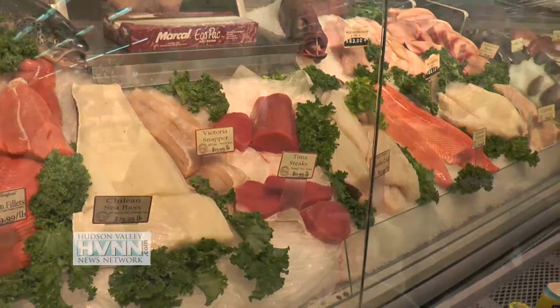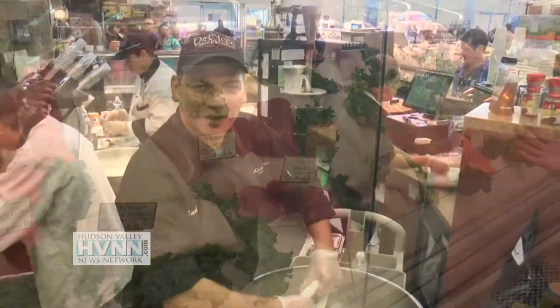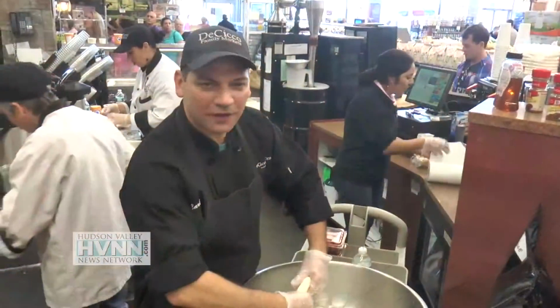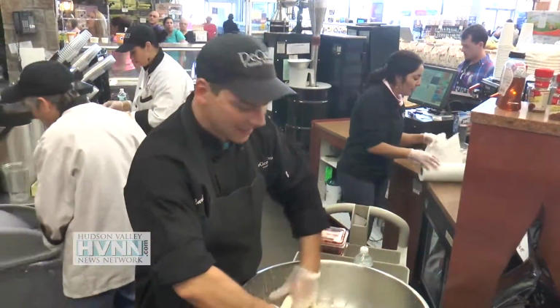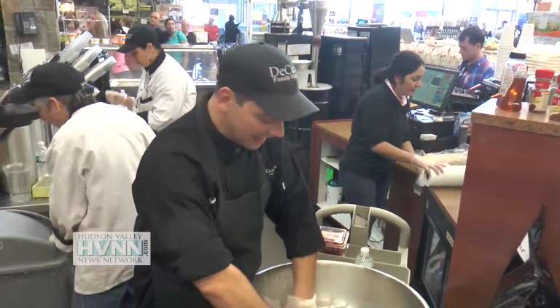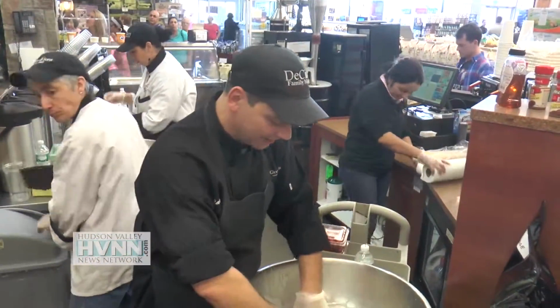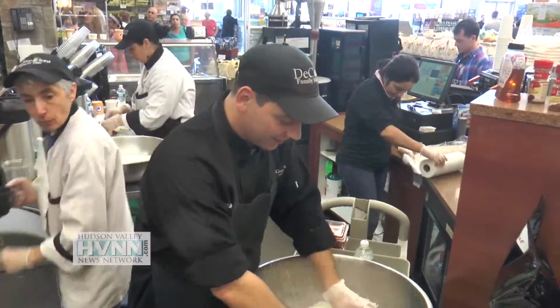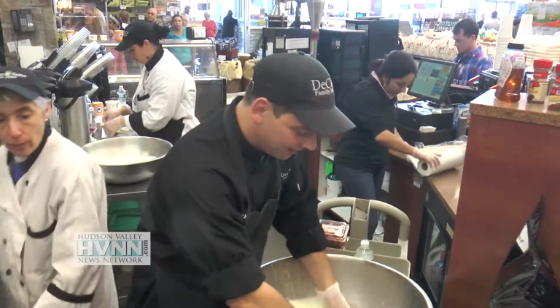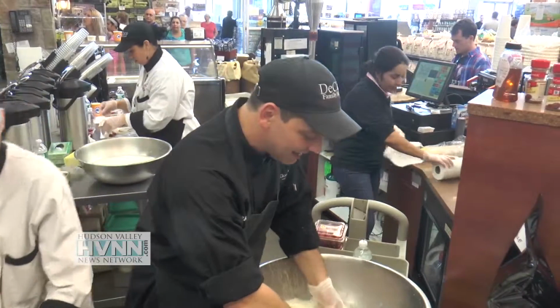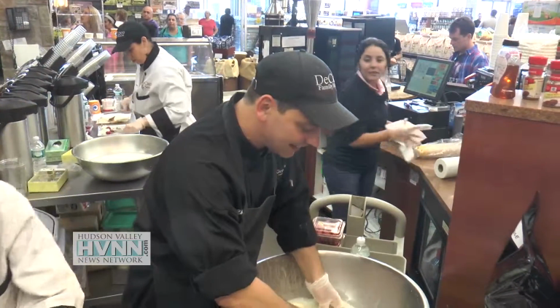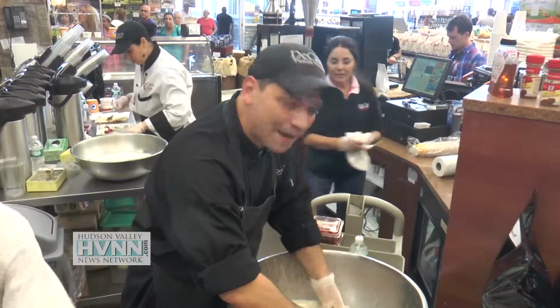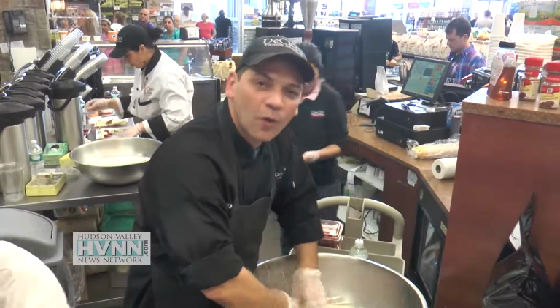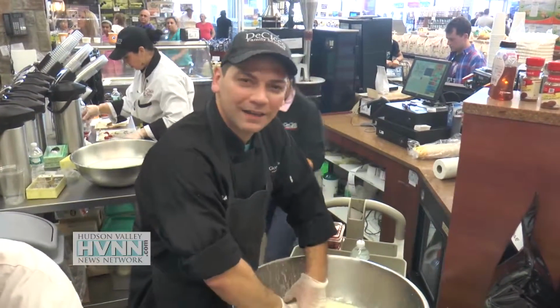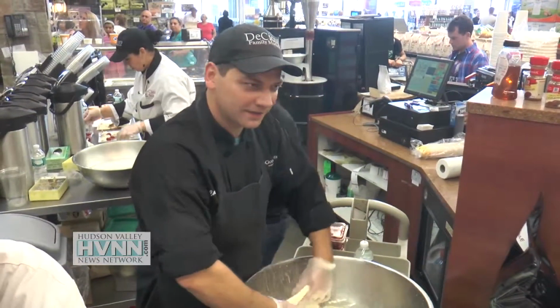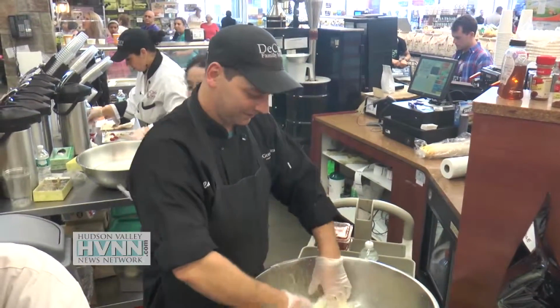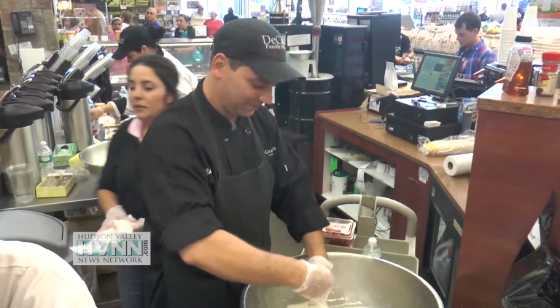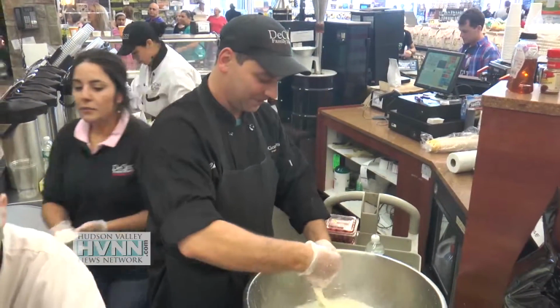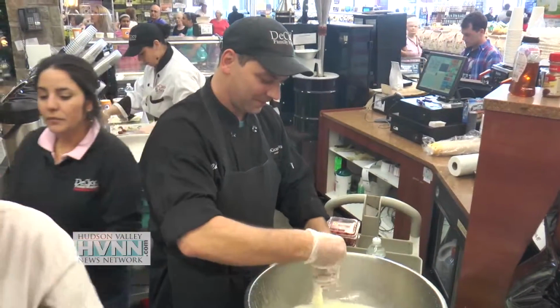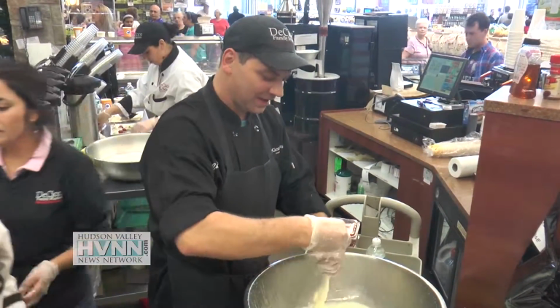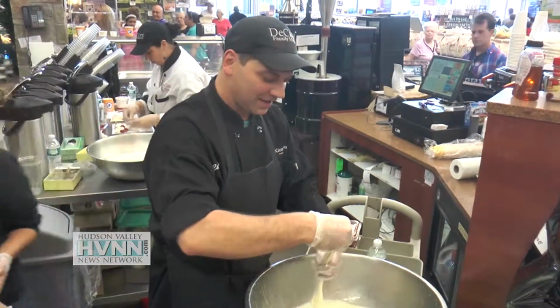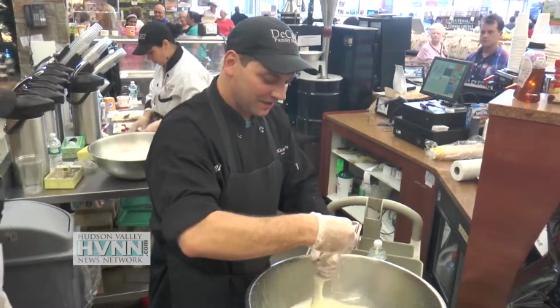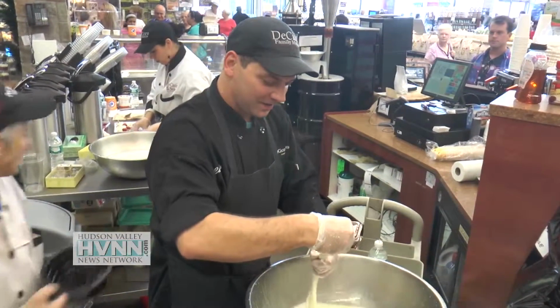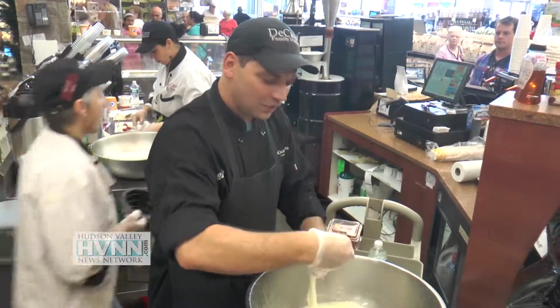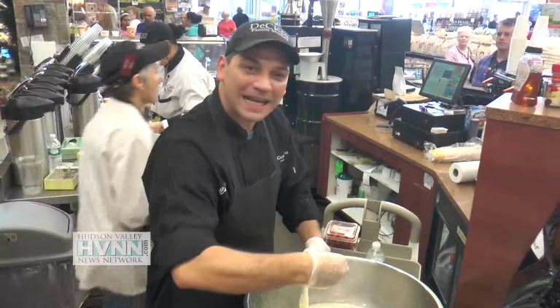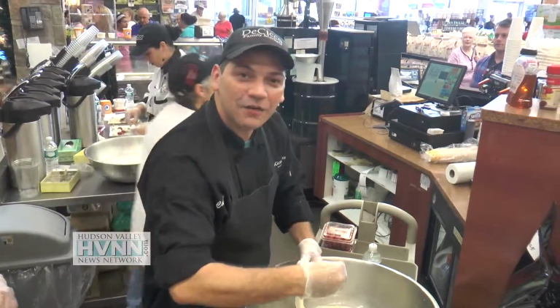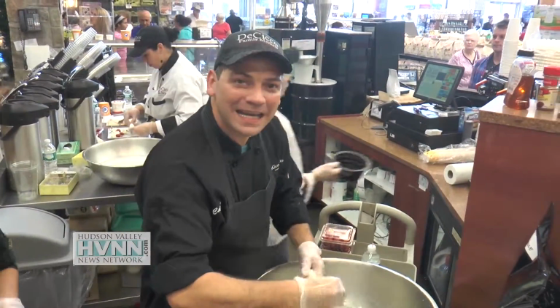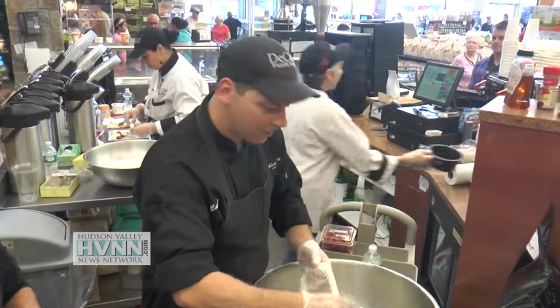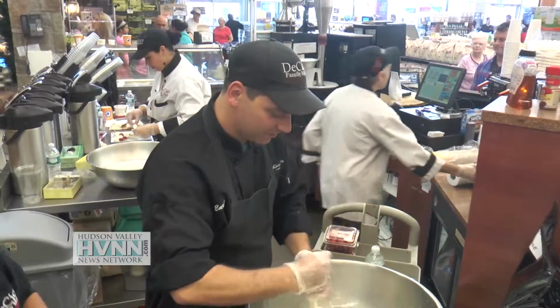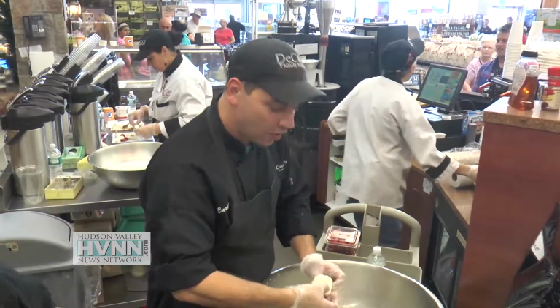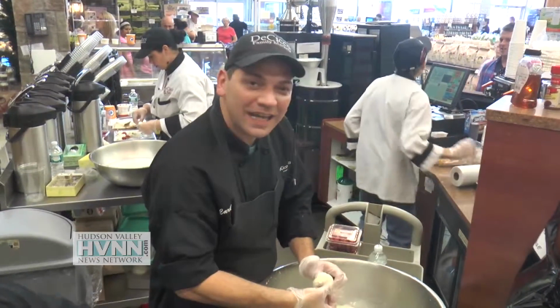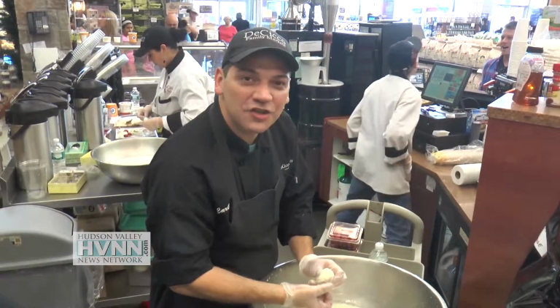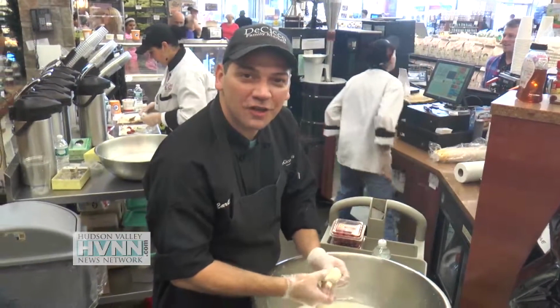No fresher than that. This is the top quality, right here, right now. Only at DeCicco's.